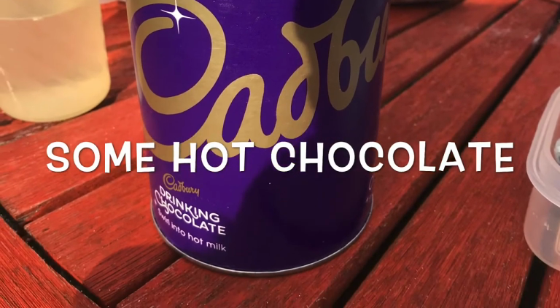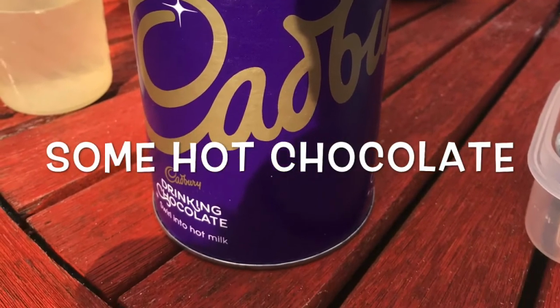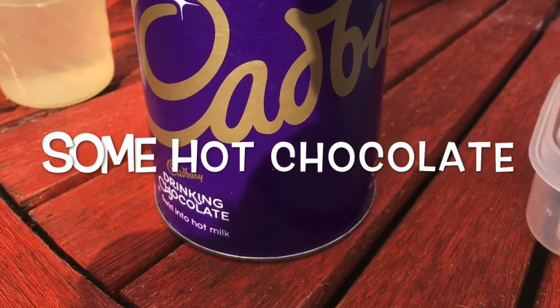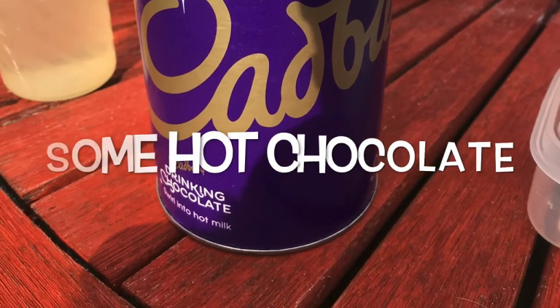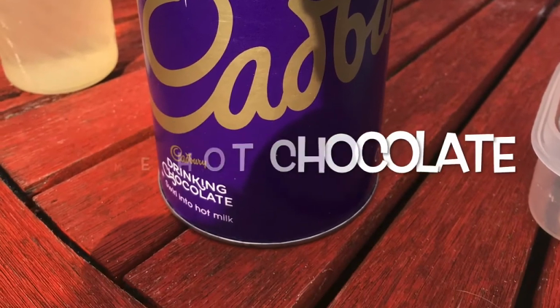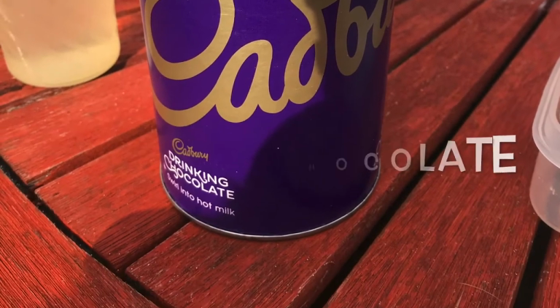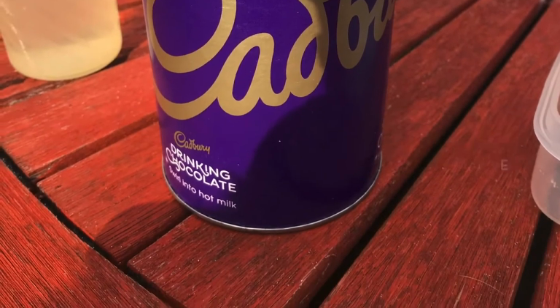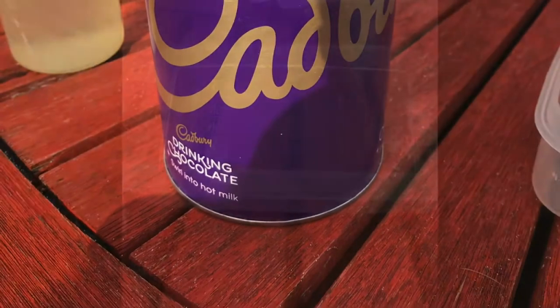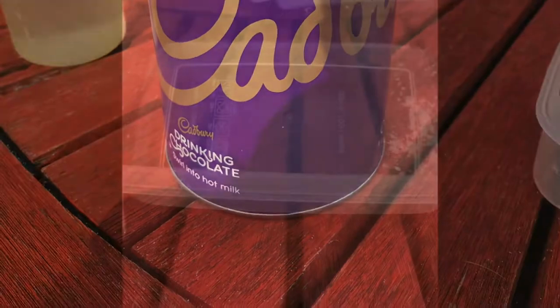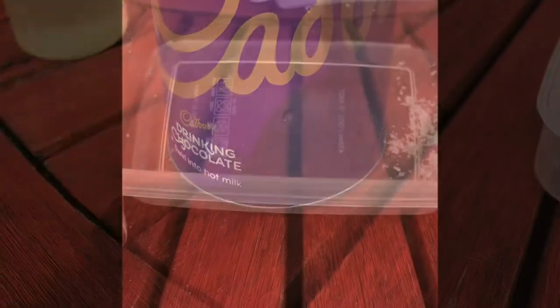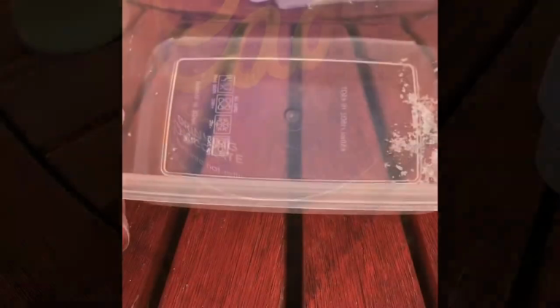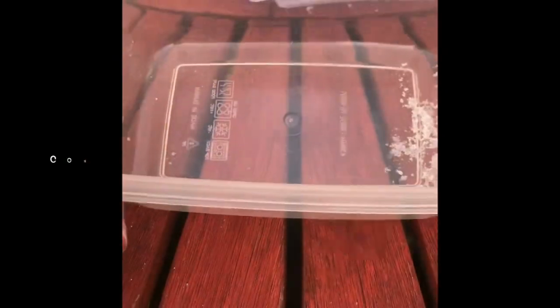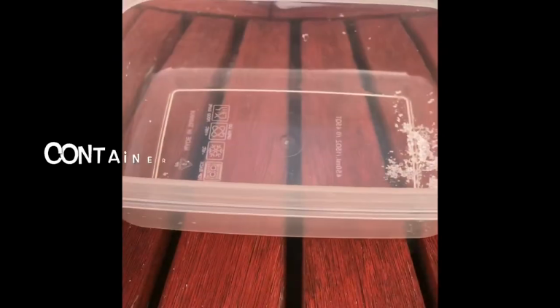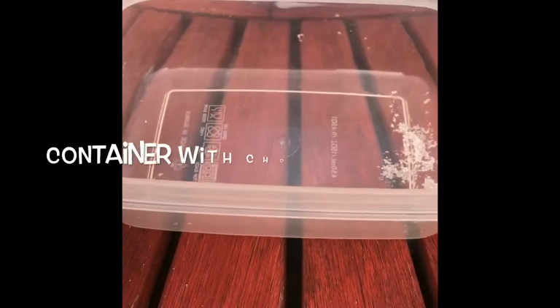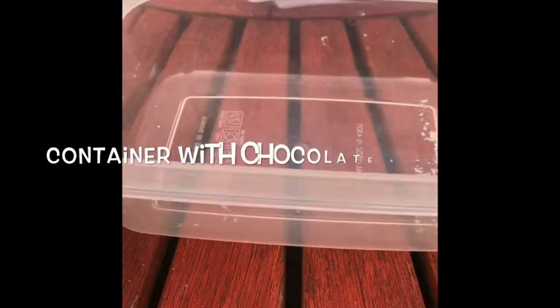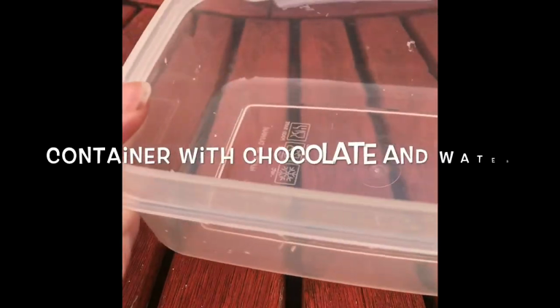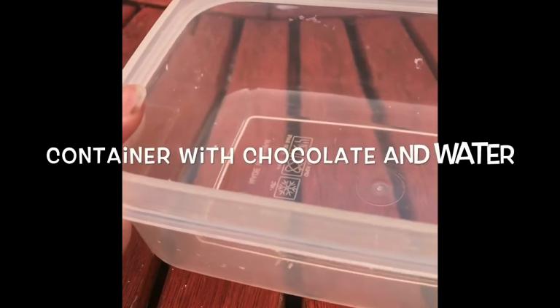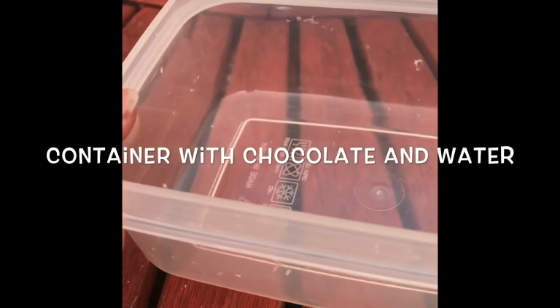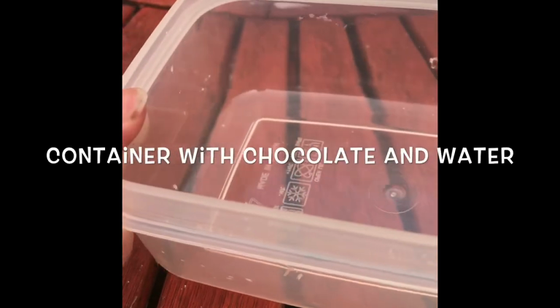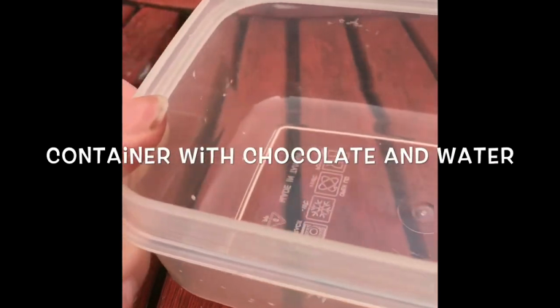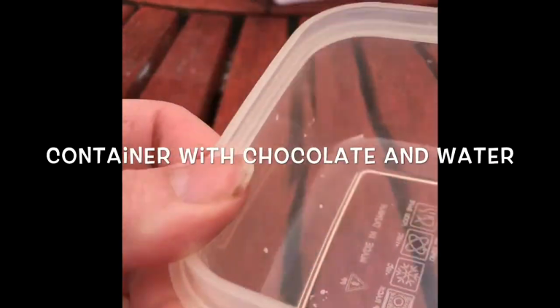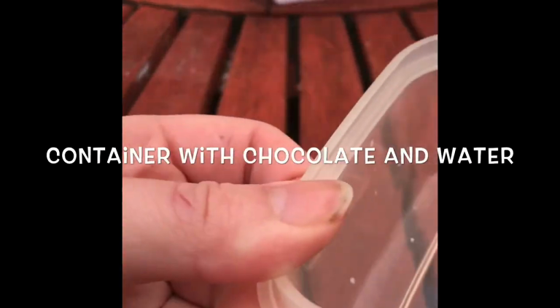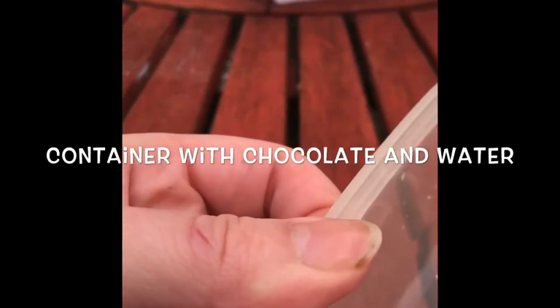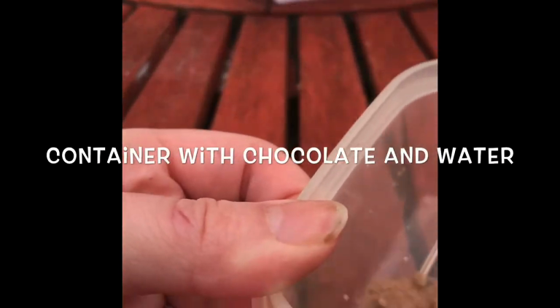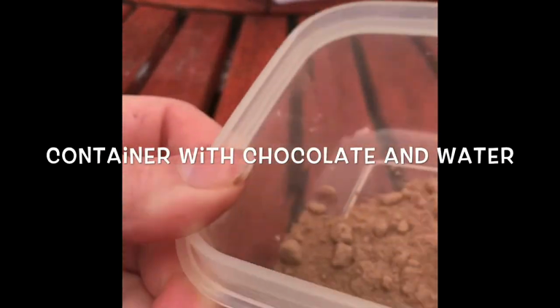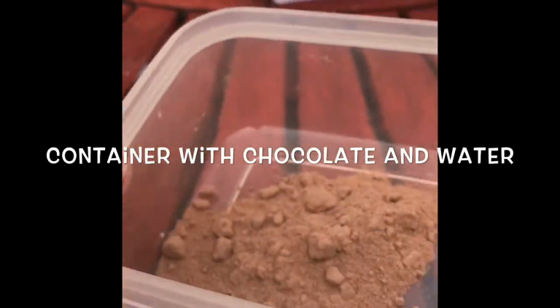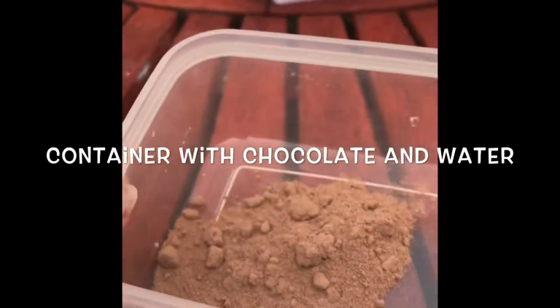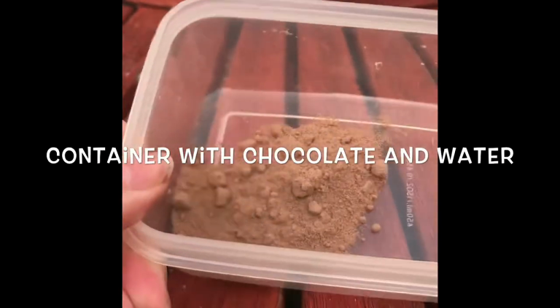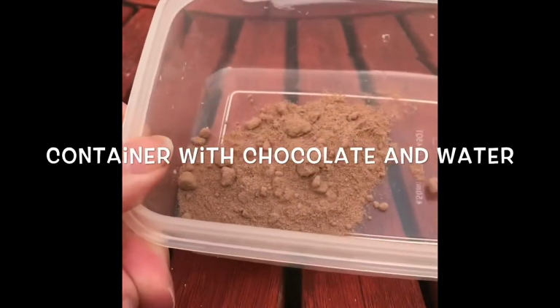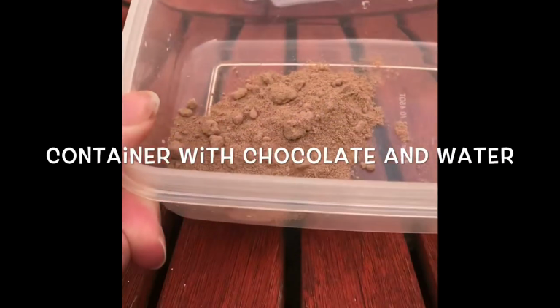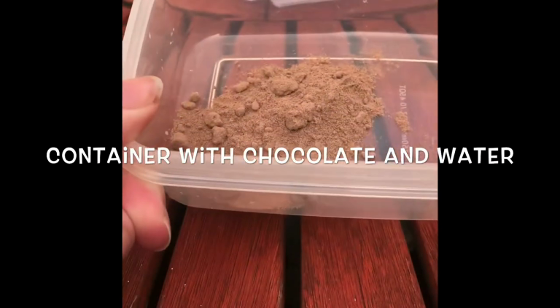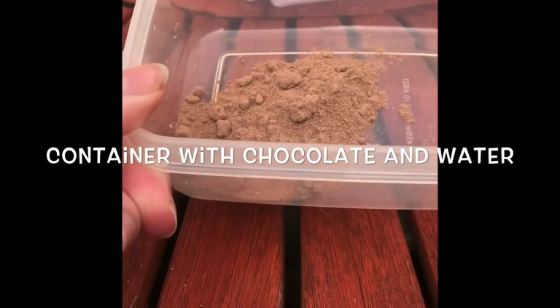Next we're going to make some mud for a pig on the farm. Get a couple of spoonfuls of hot chocolate and put it in a little container and mix it in with water.